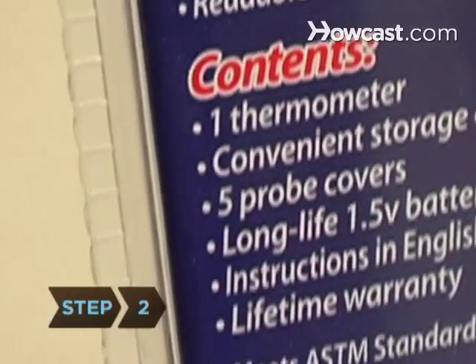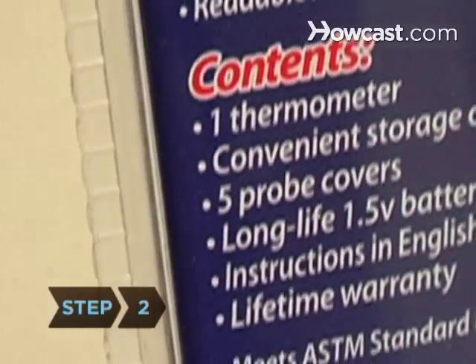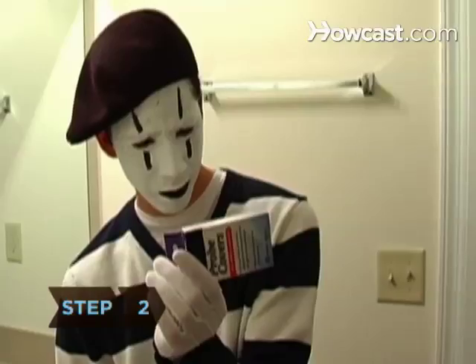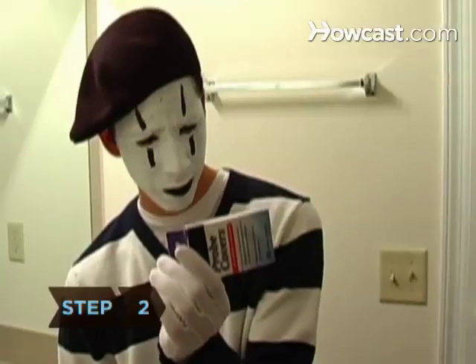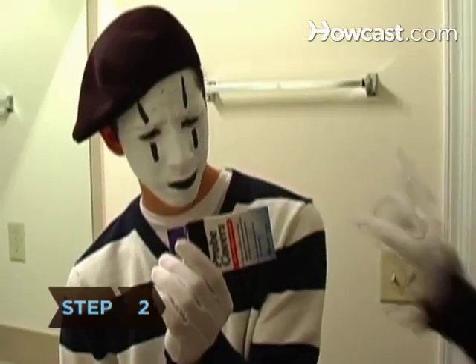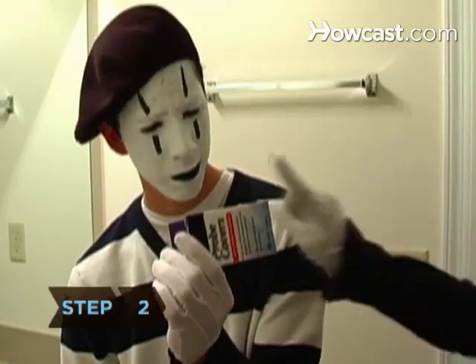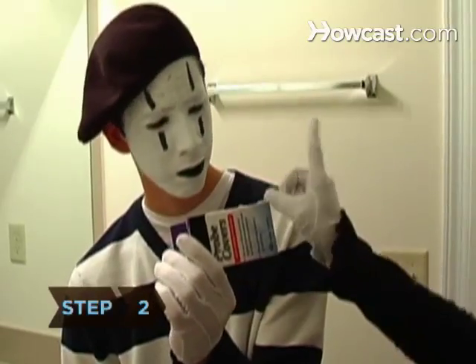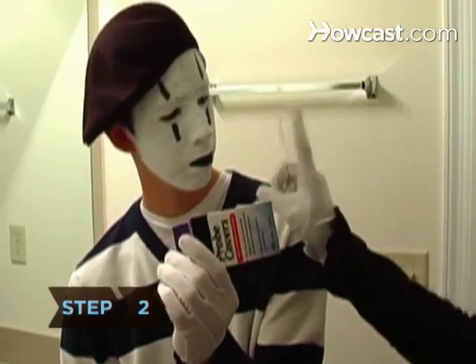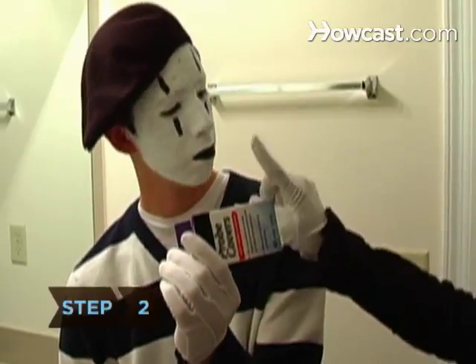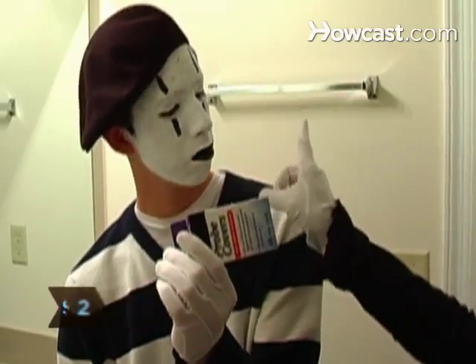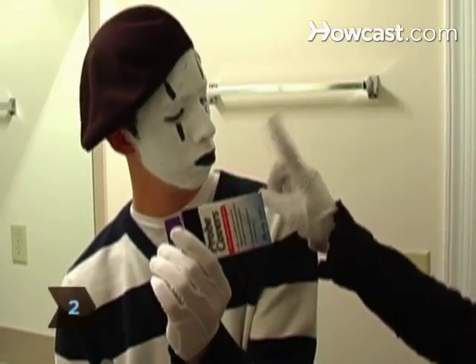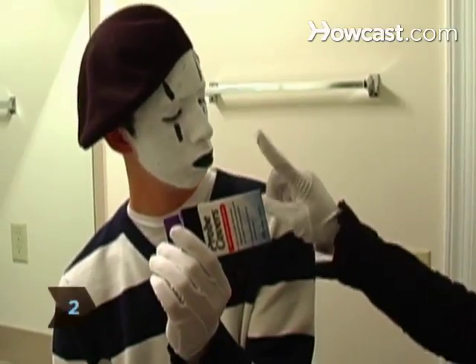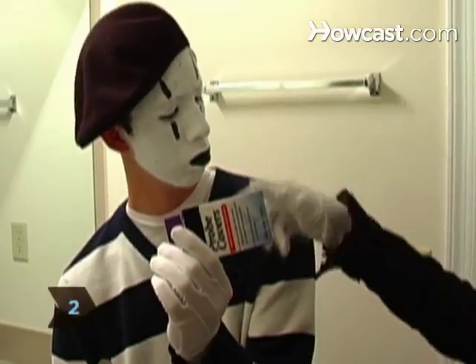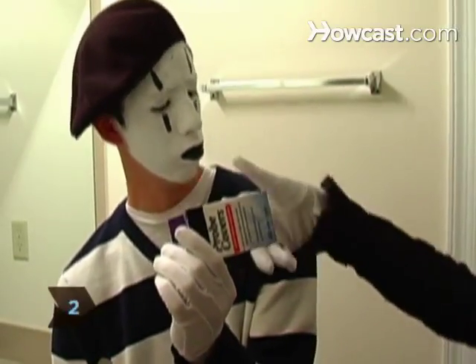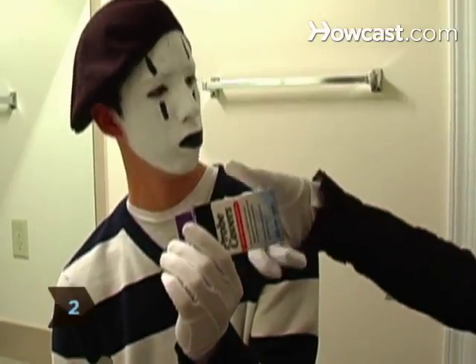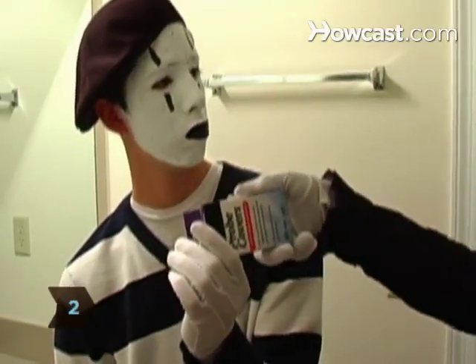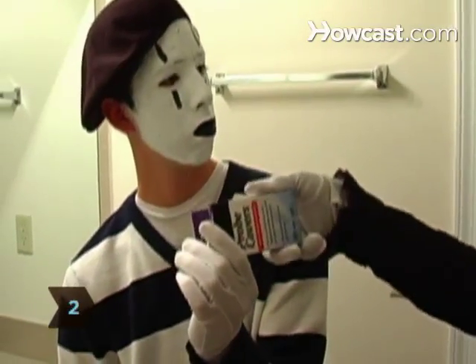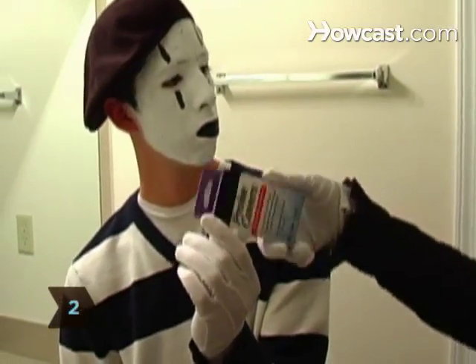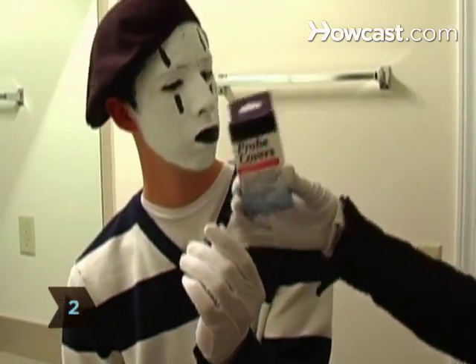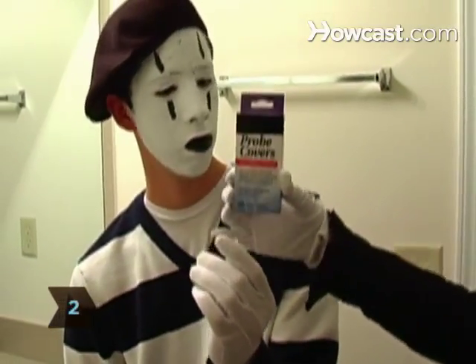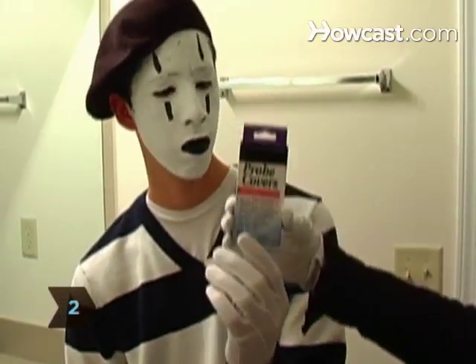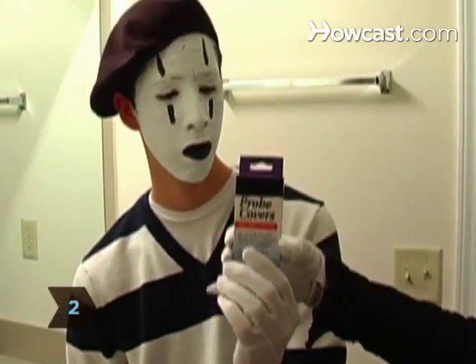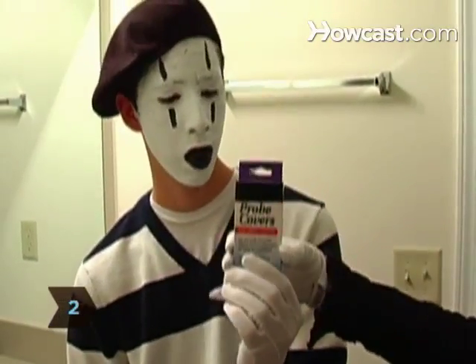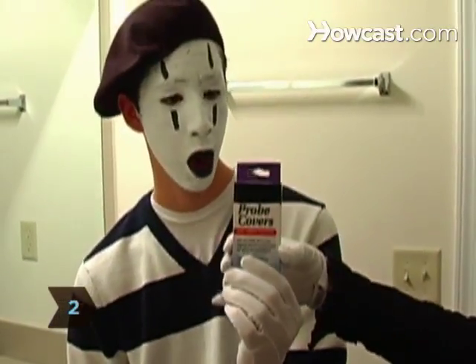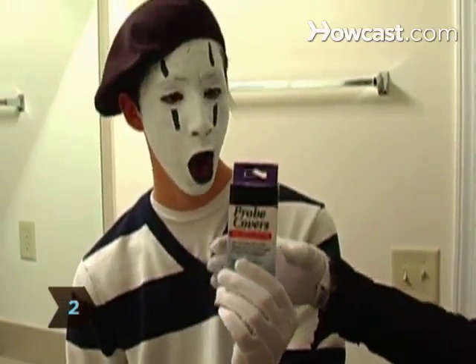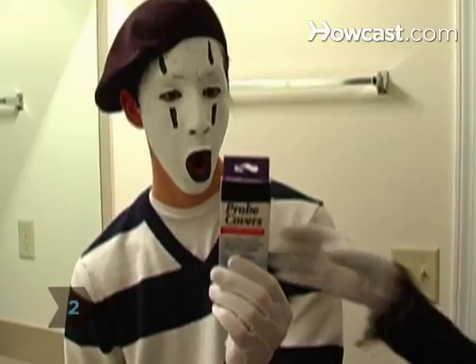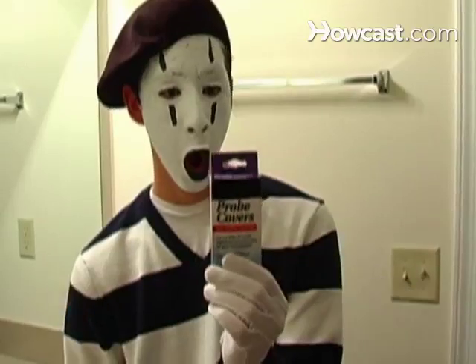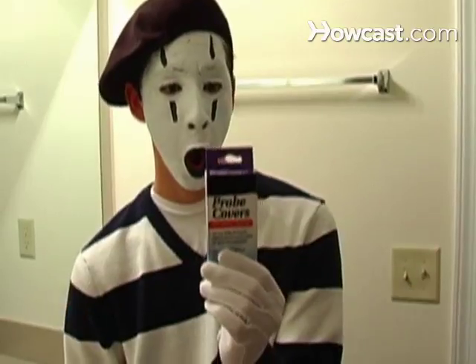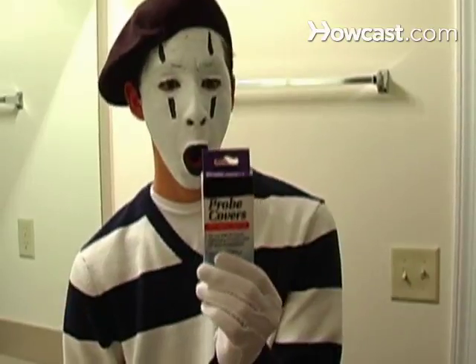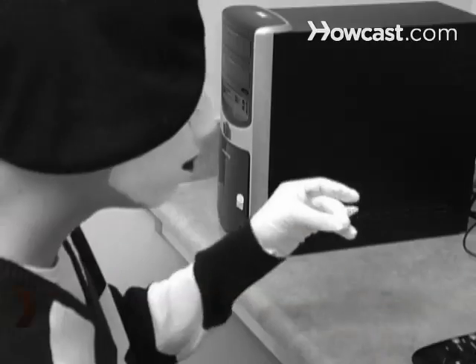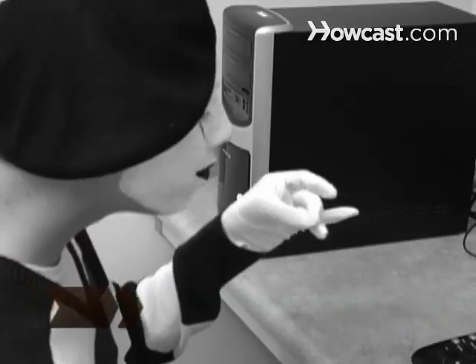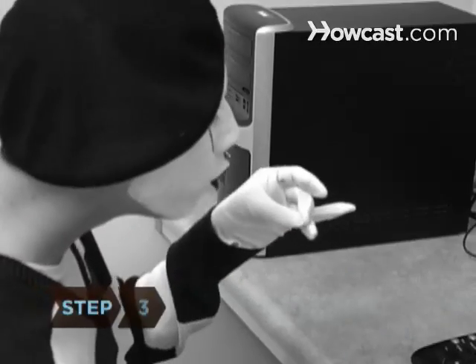Step 2. Read the directions that come with the thermometer and understand how to use it.